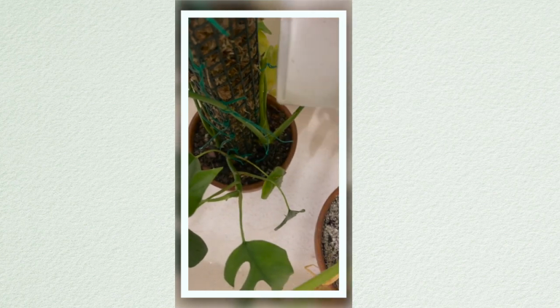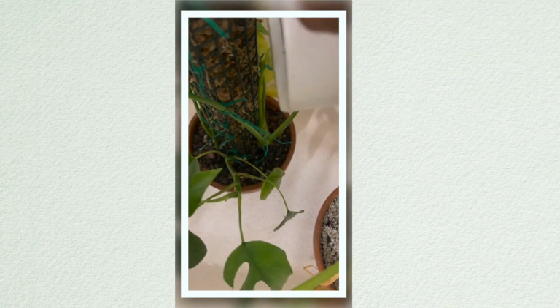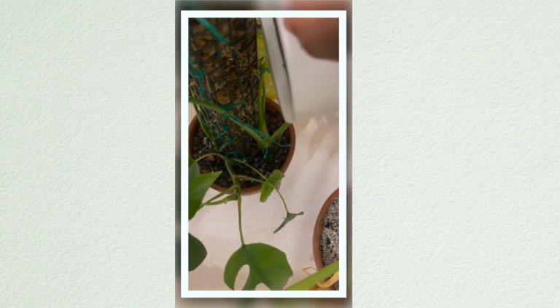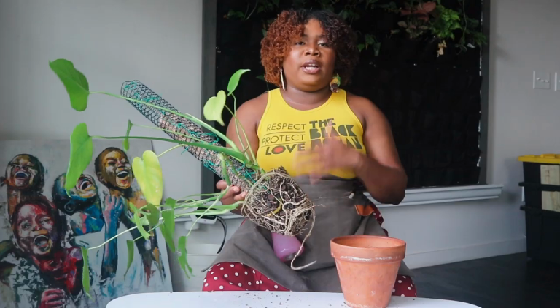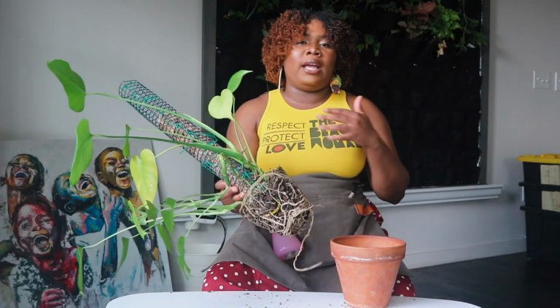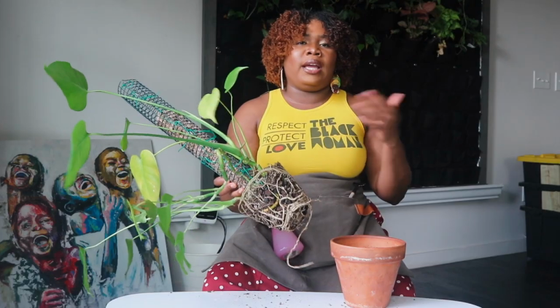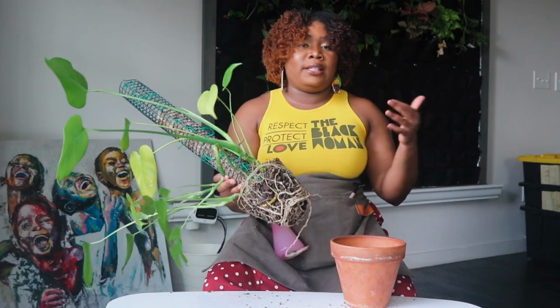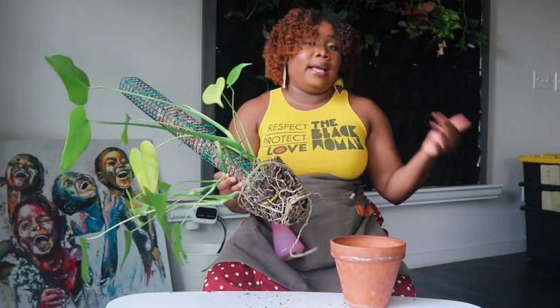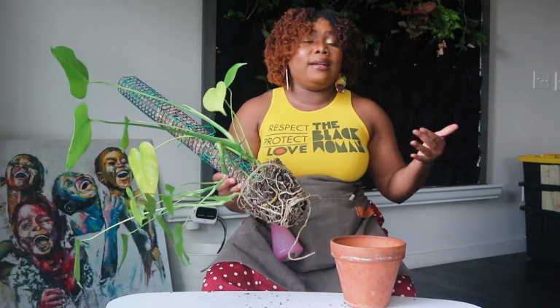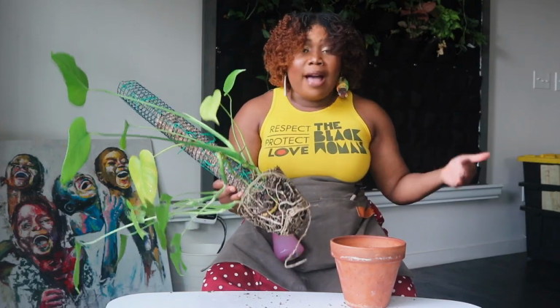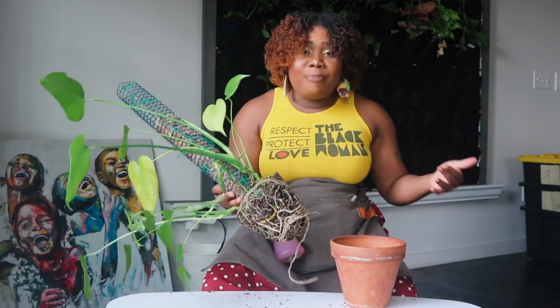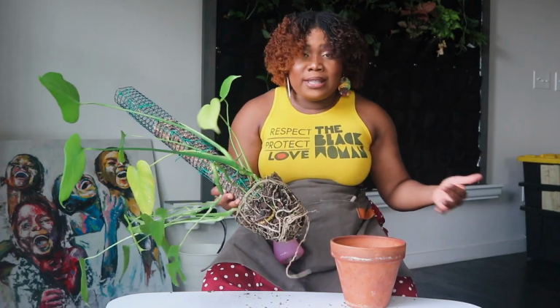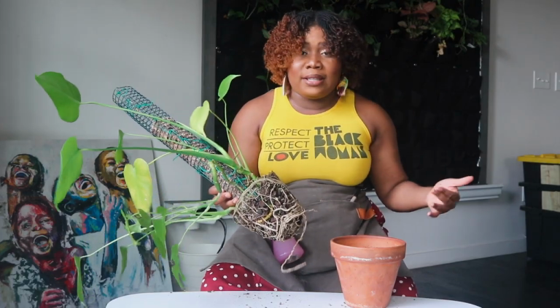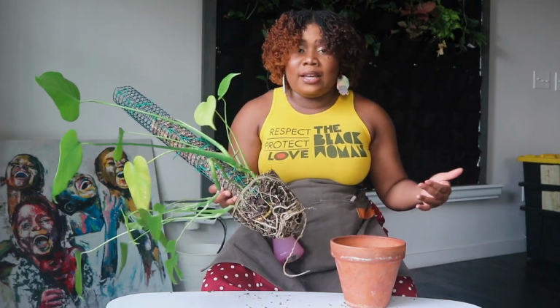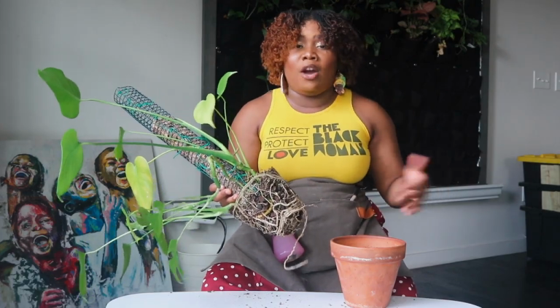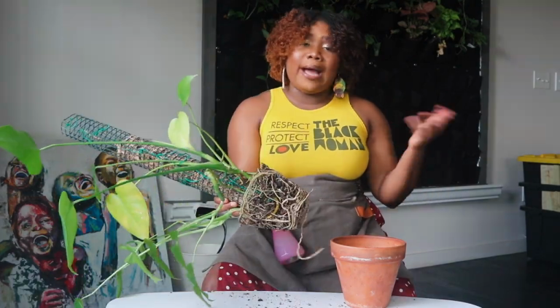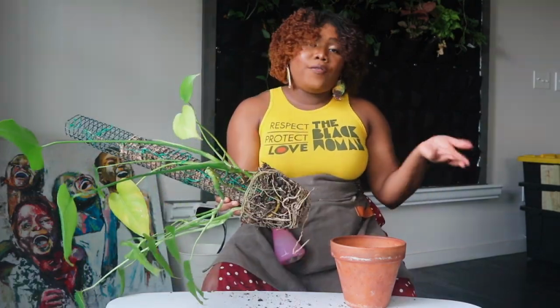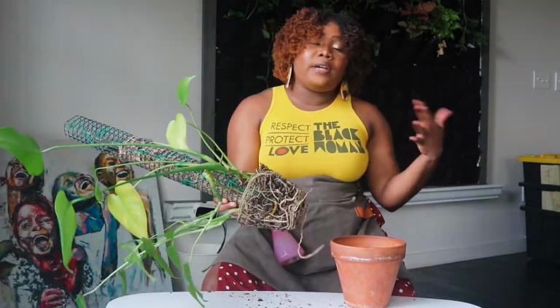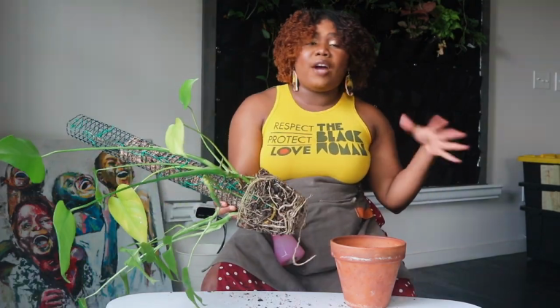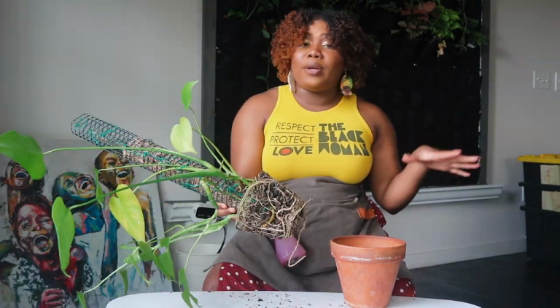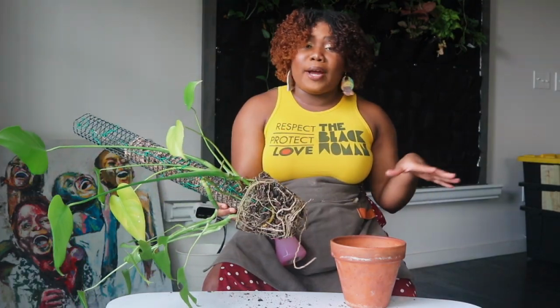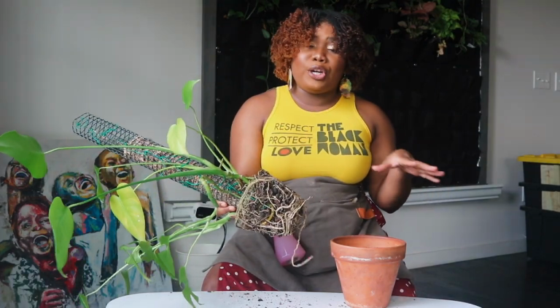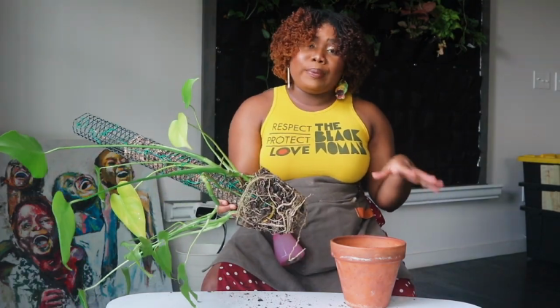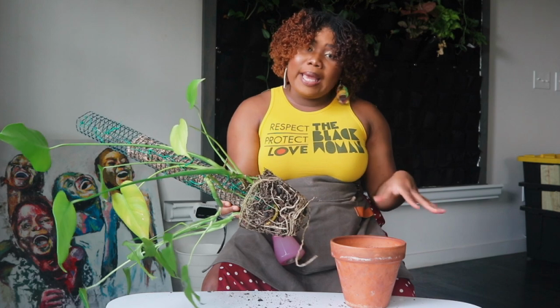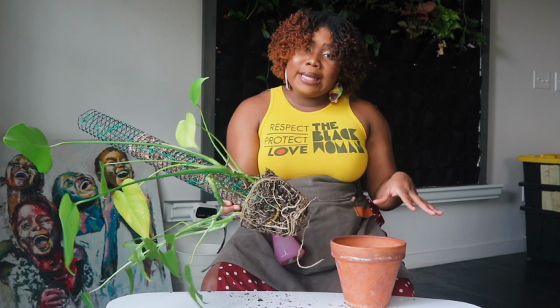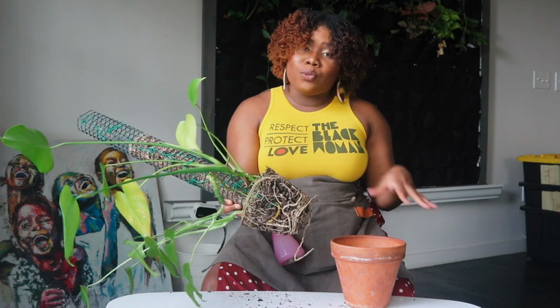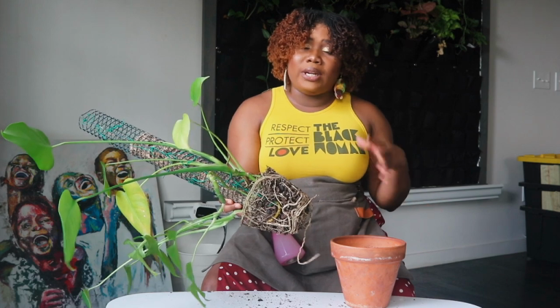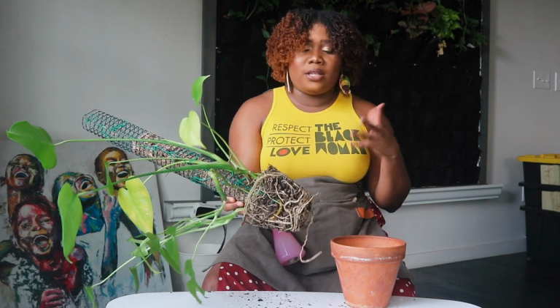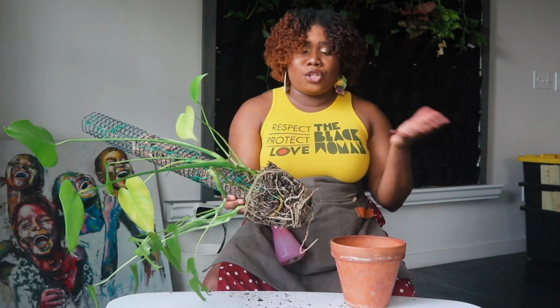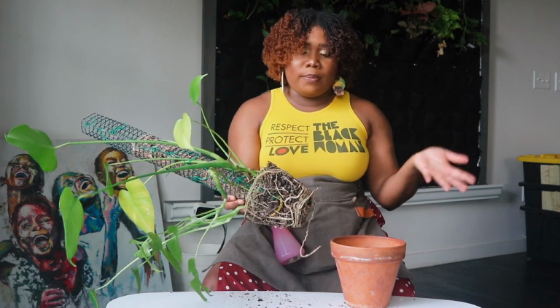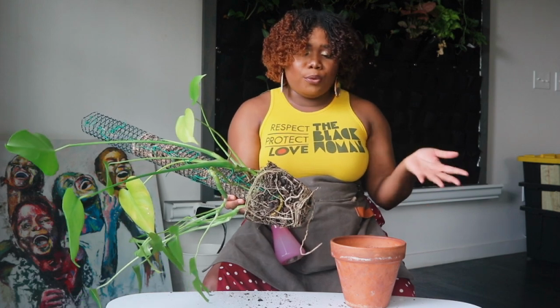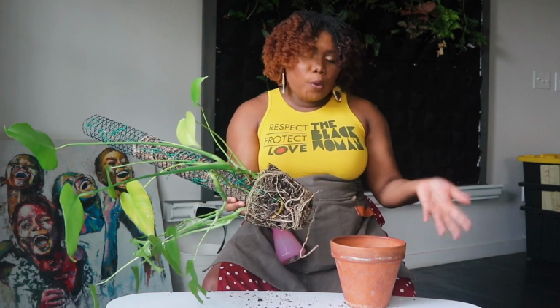If it's root bound, it's also telling you that it's not retaining enough moisture, so you're having to constantly water the plant just to keep it alive.